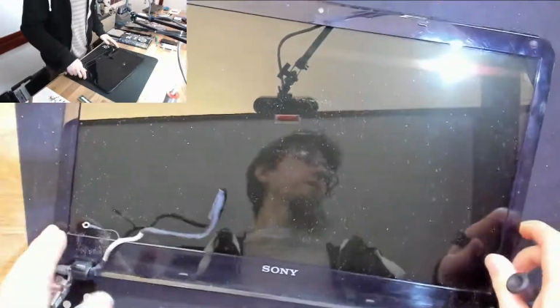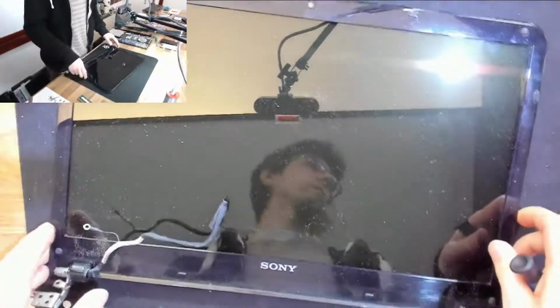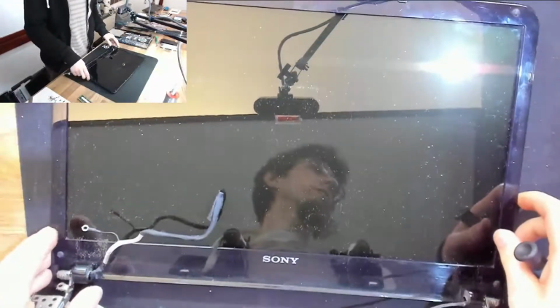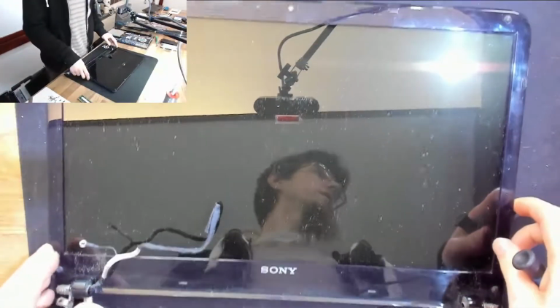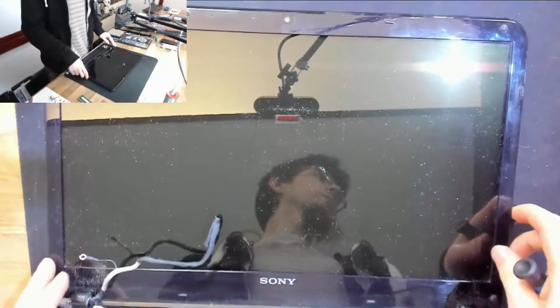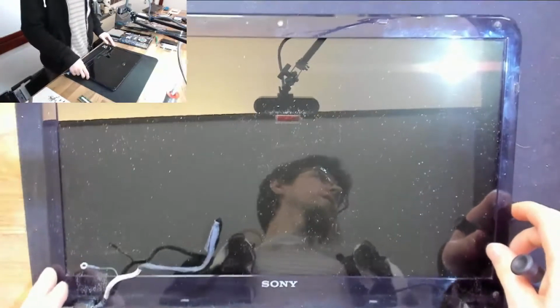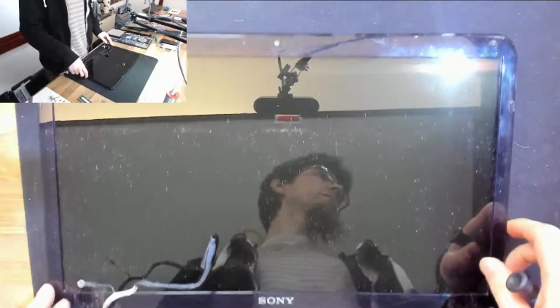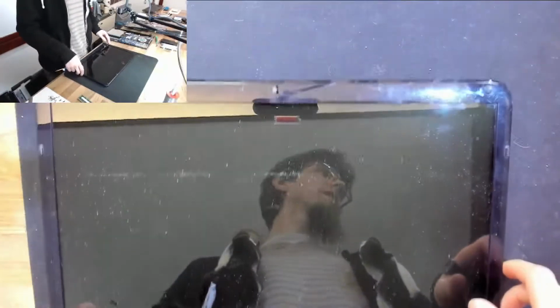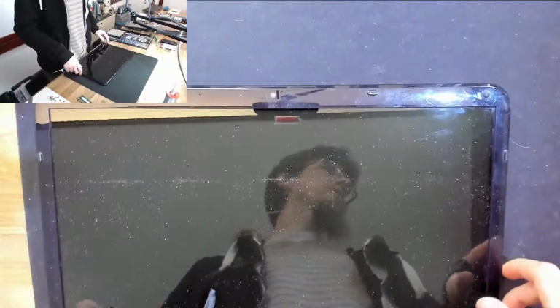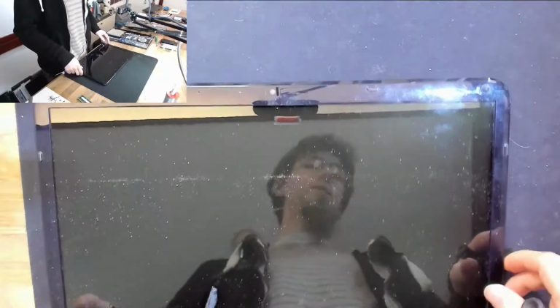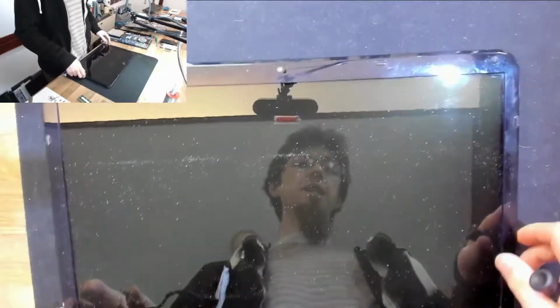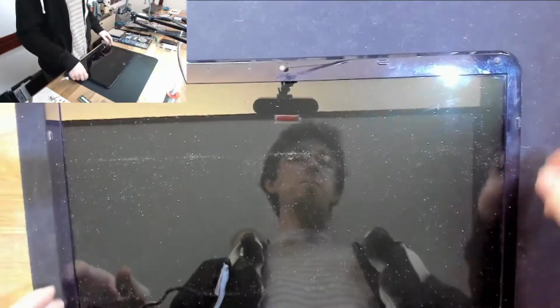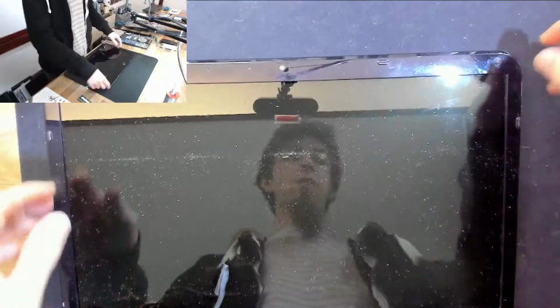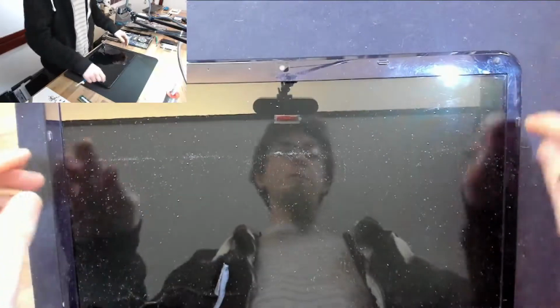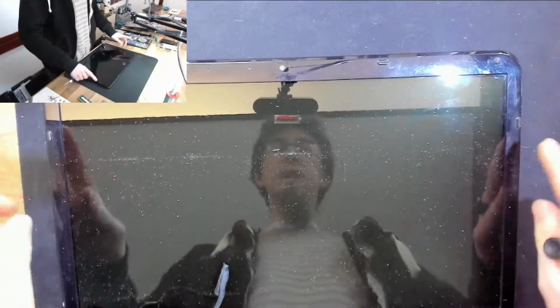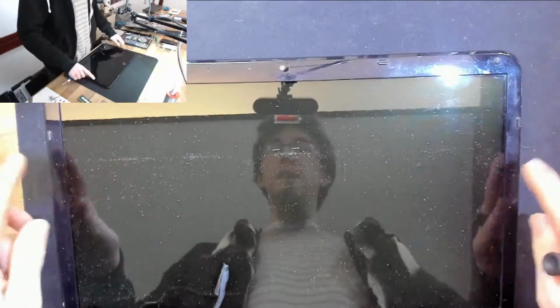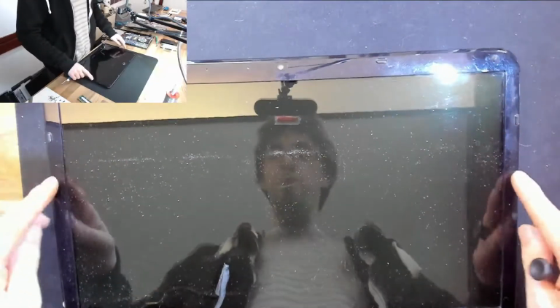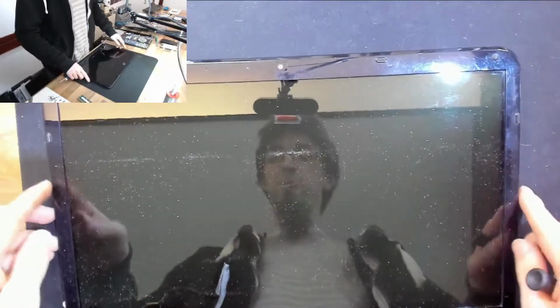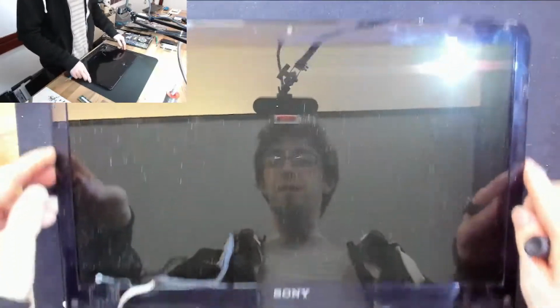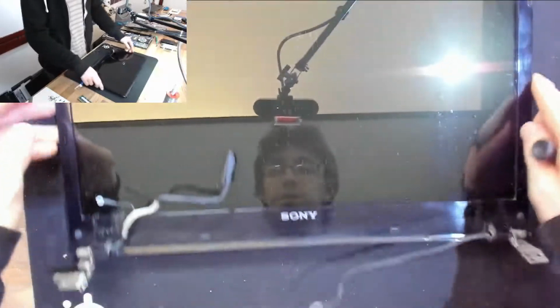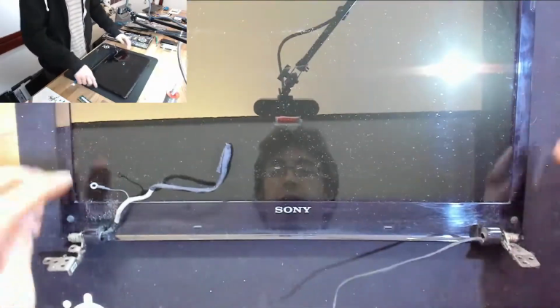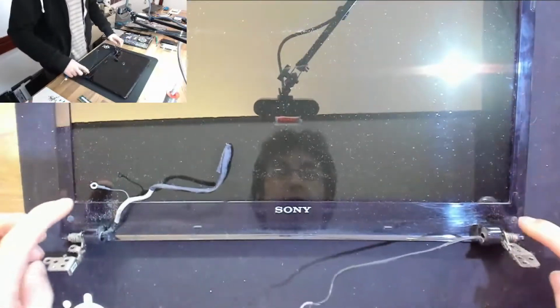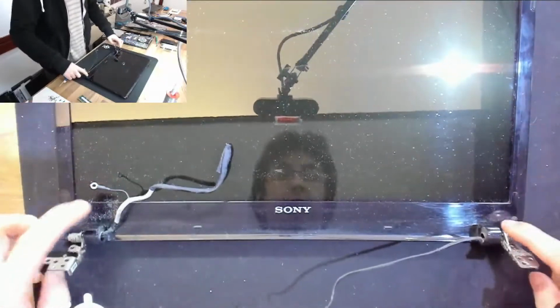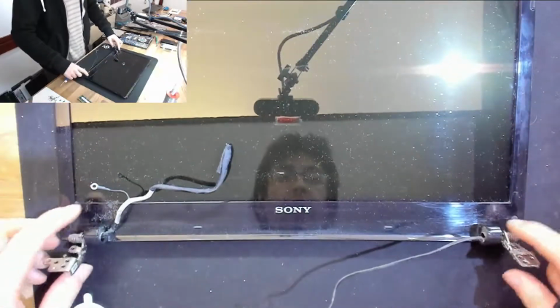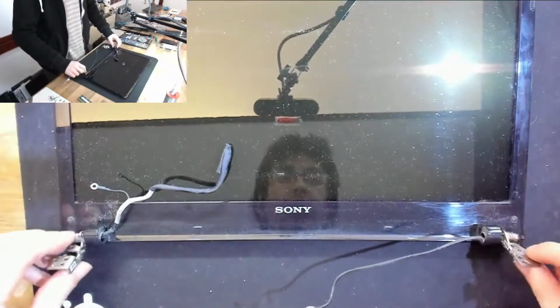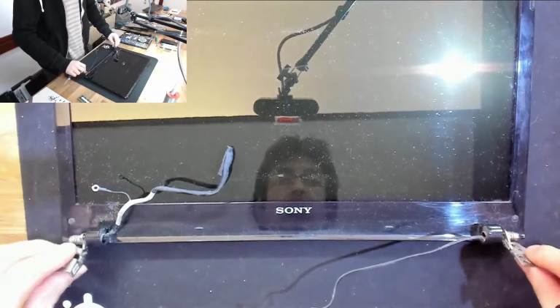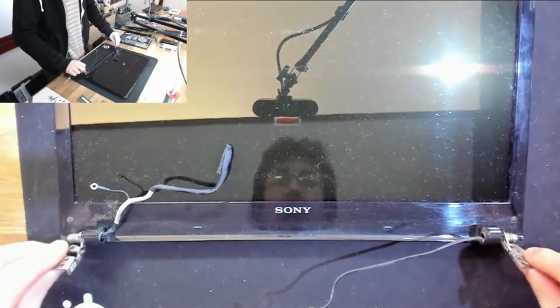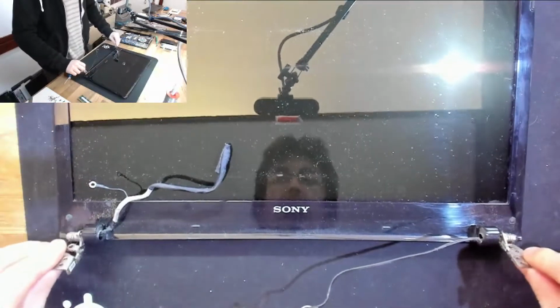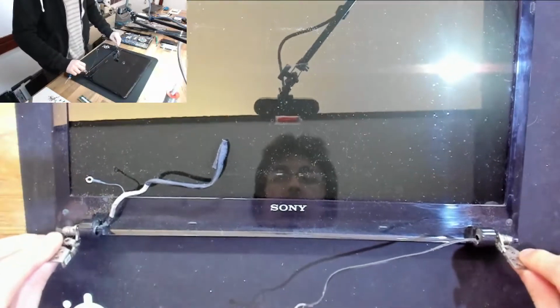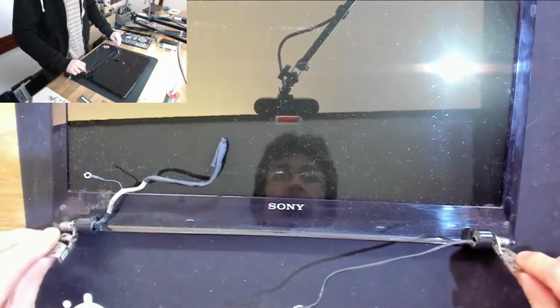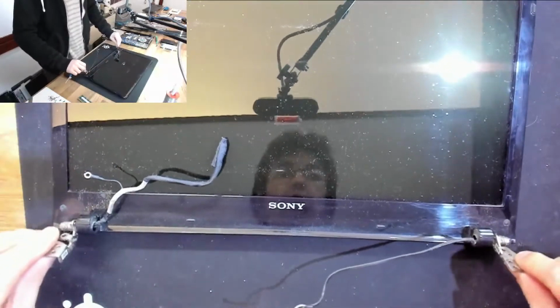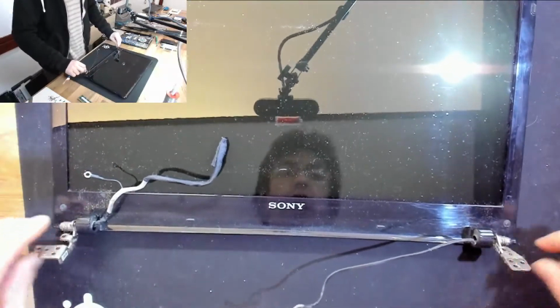We're down to the display assembly. Let's keep going — we're going to get the front bezel off so we can expose the other side of the hinges.